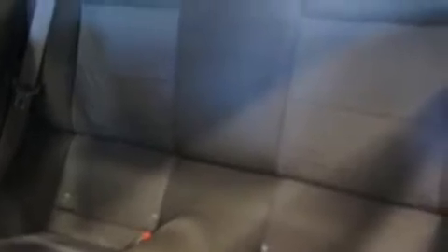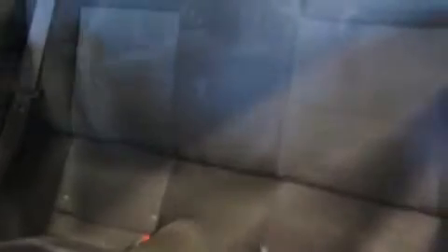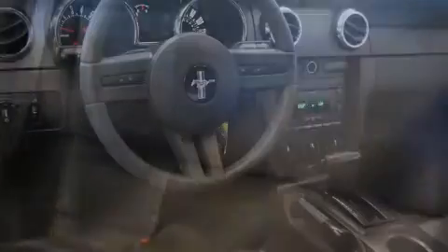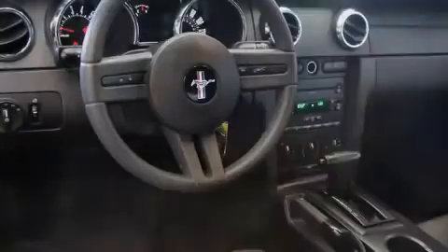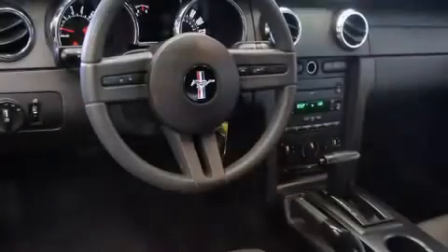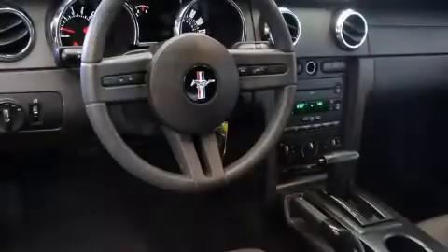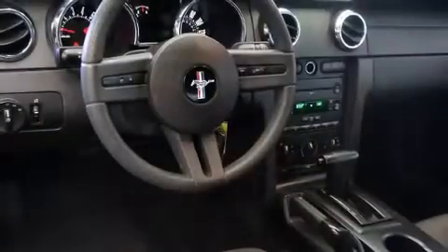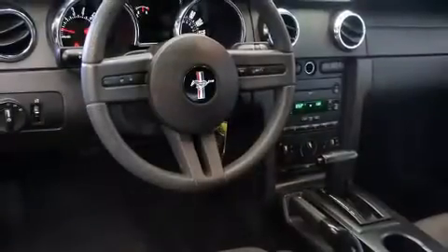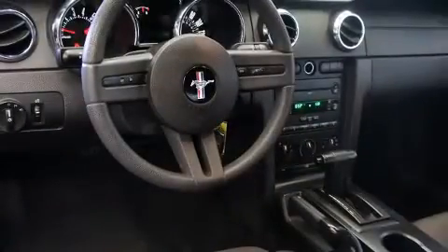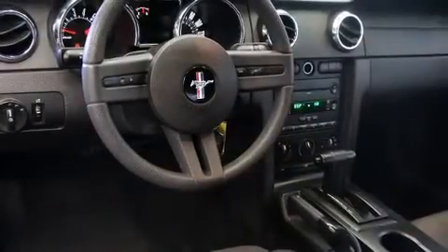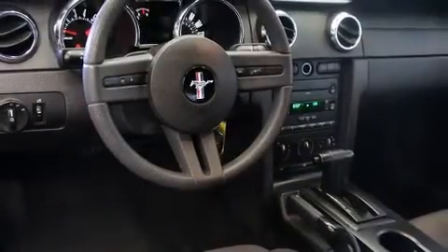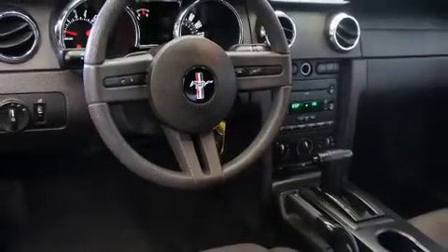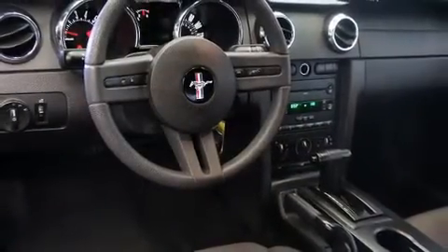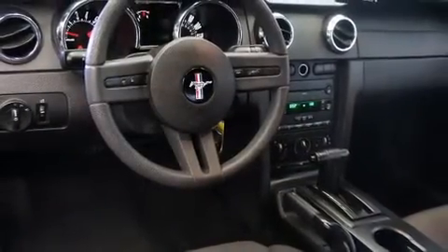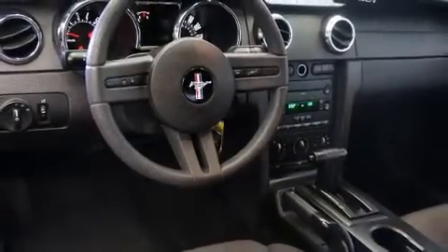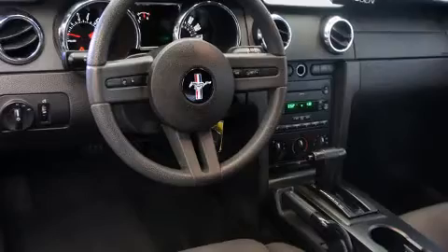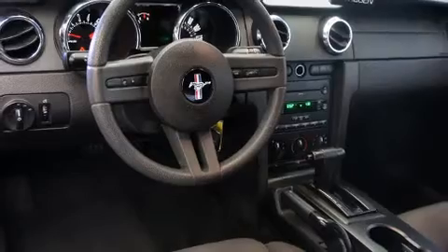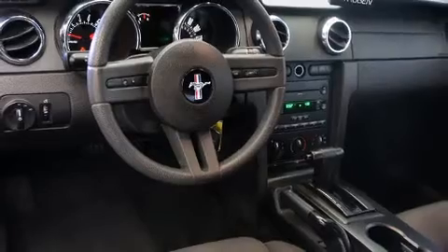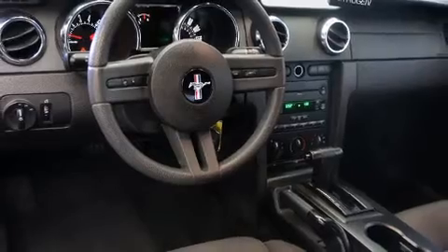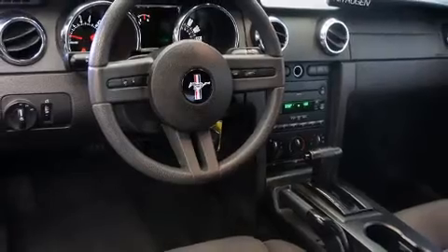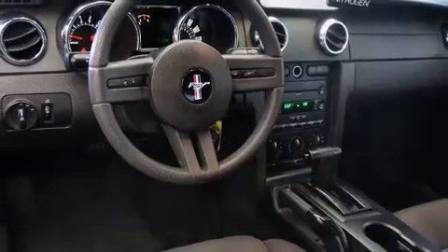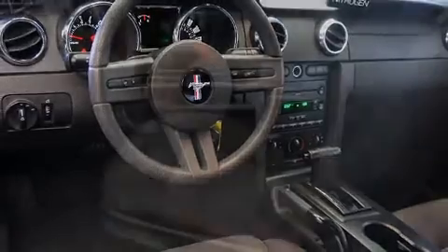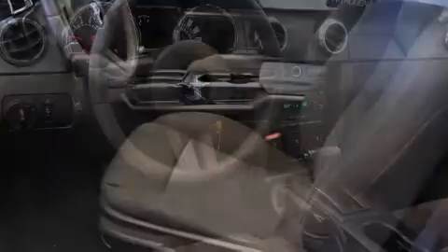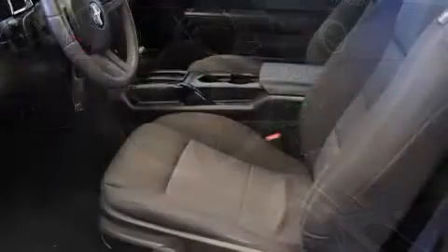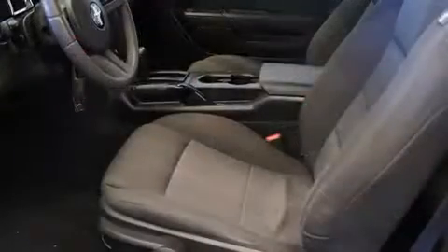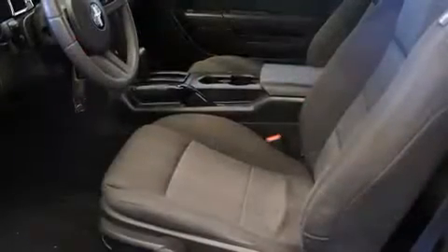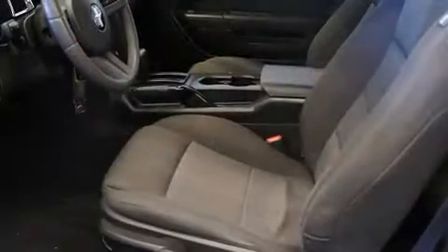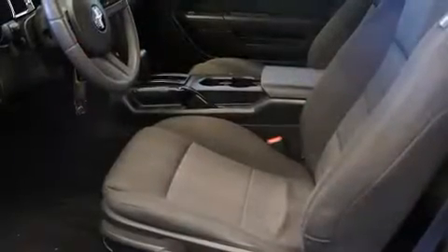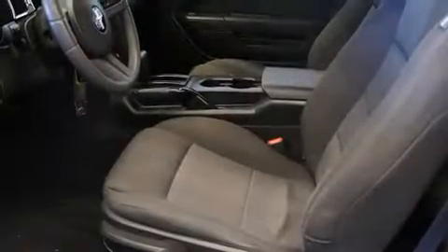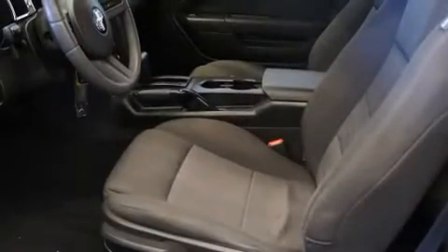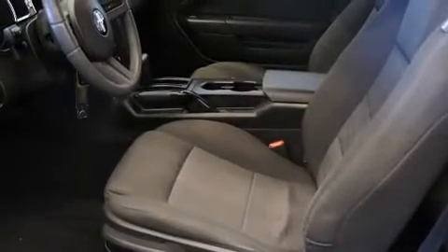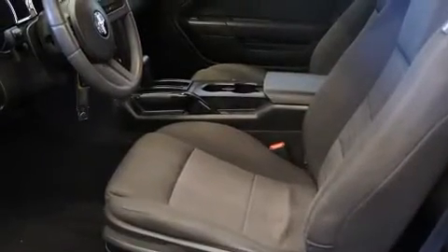Under the hood, you'll find a six-cylinder engine with more than 200 horsepower, providing a smooth and predictable driving experience.